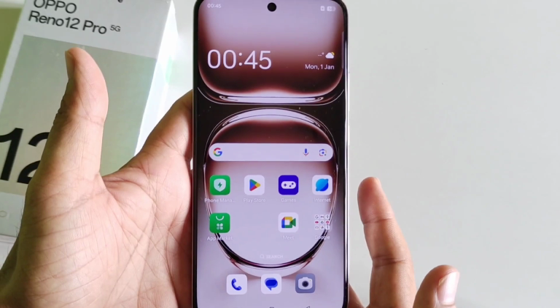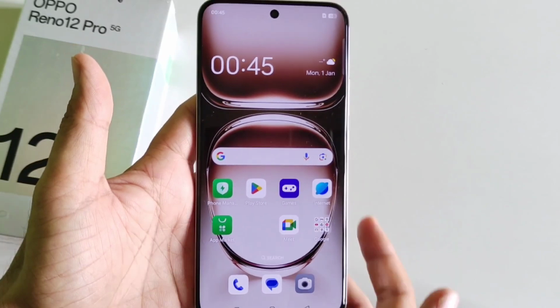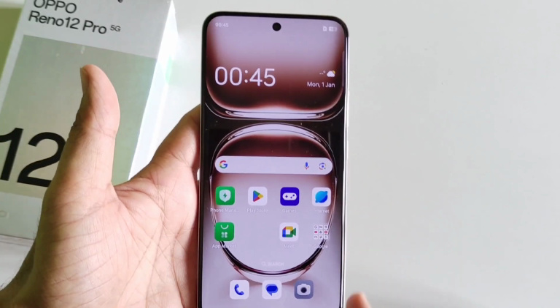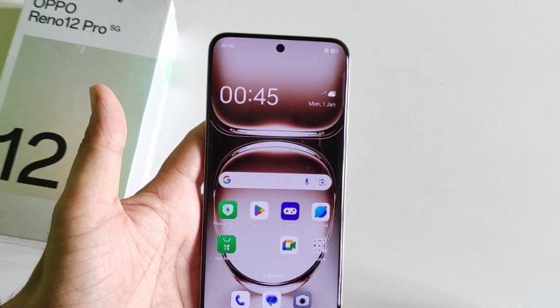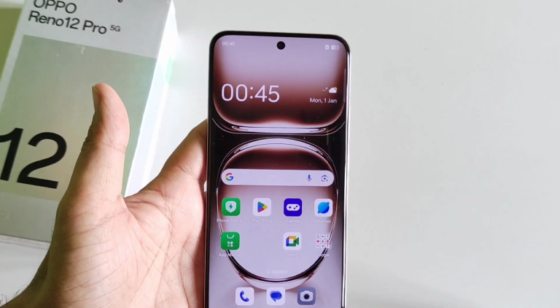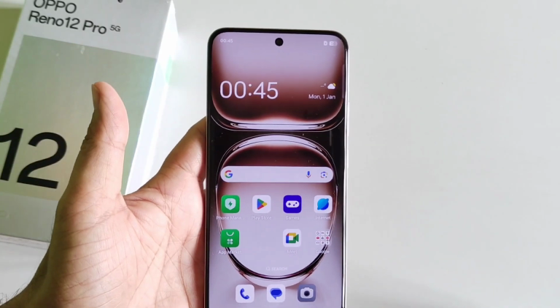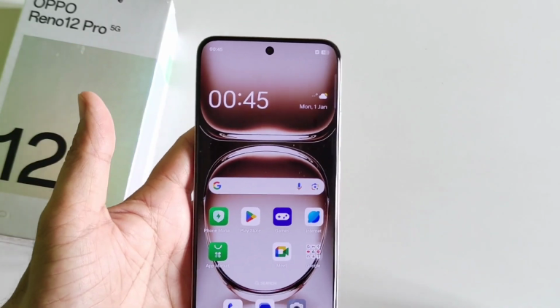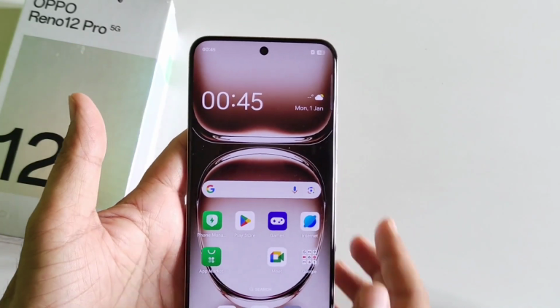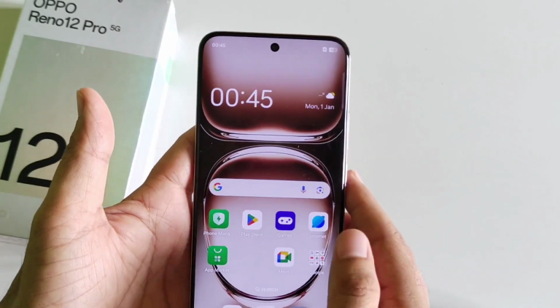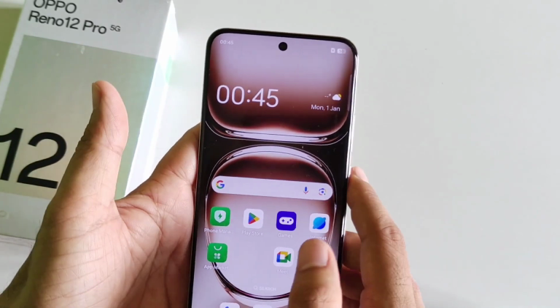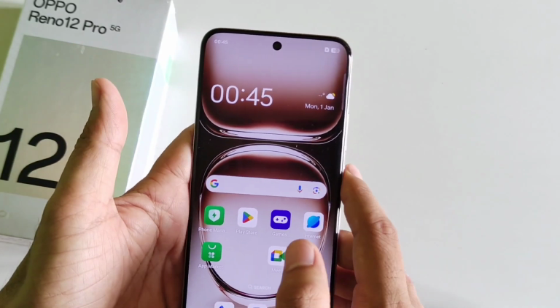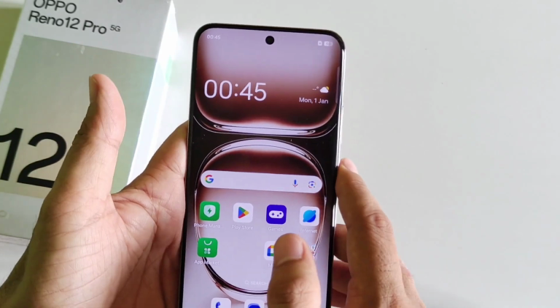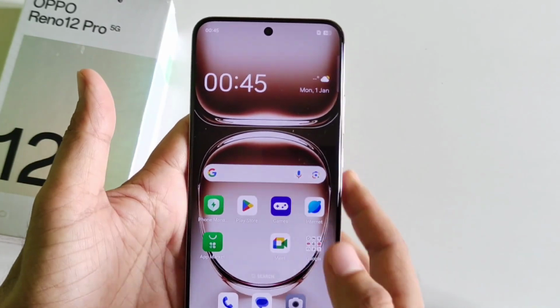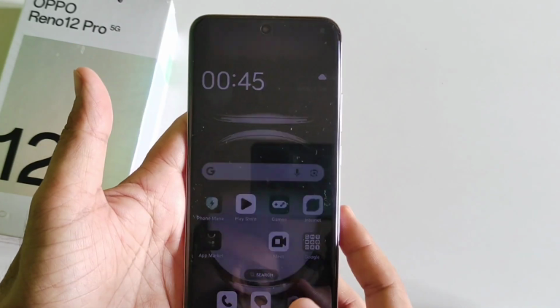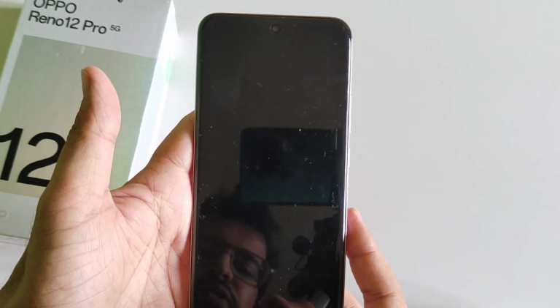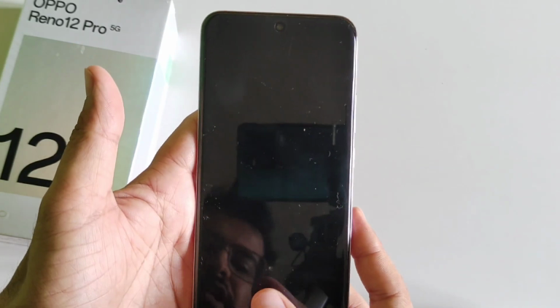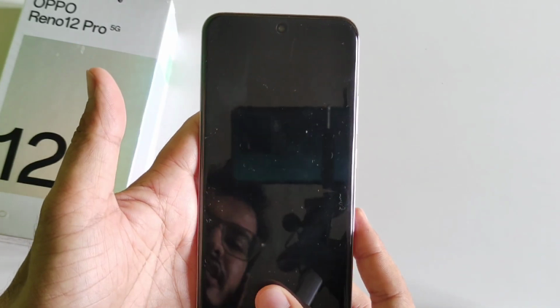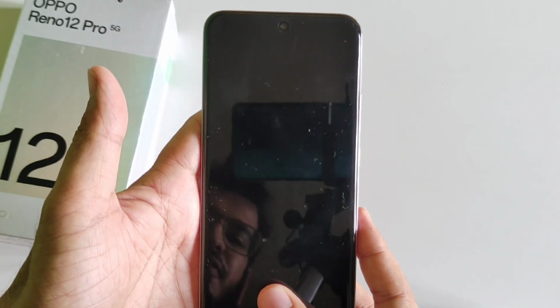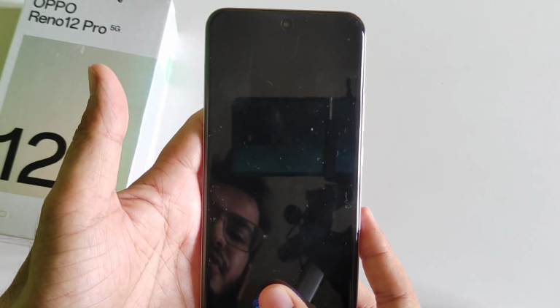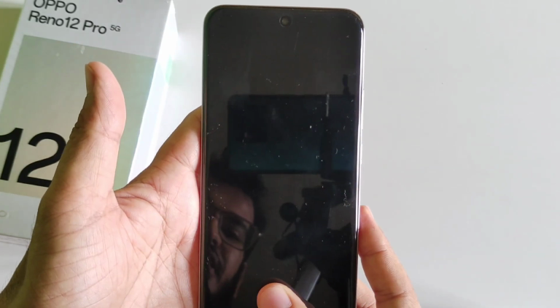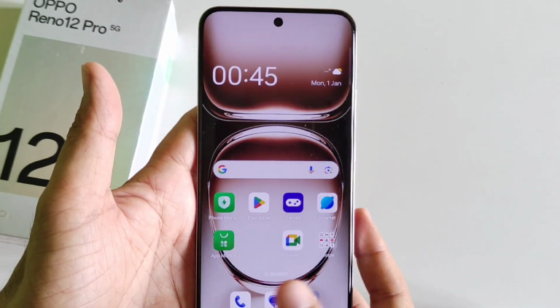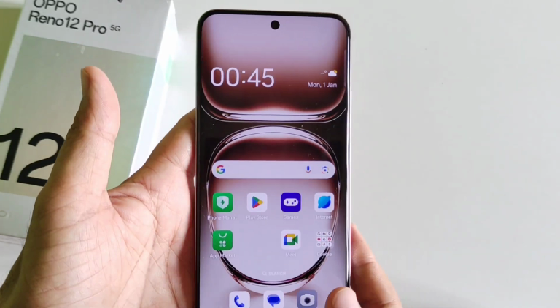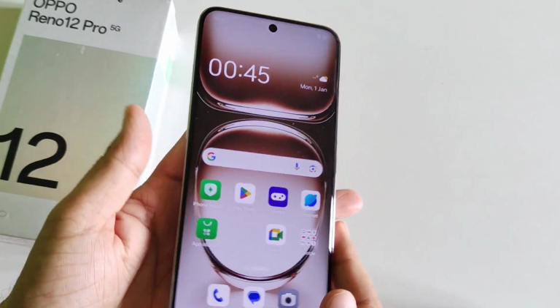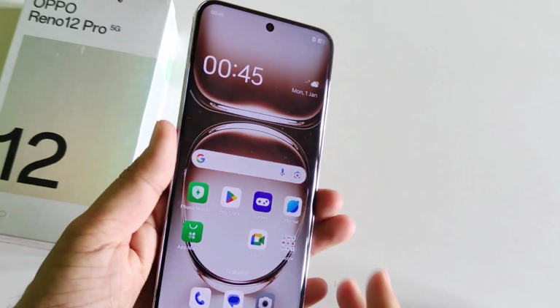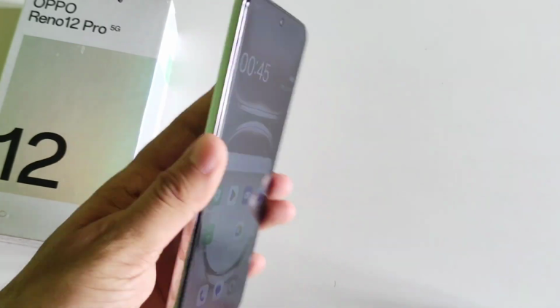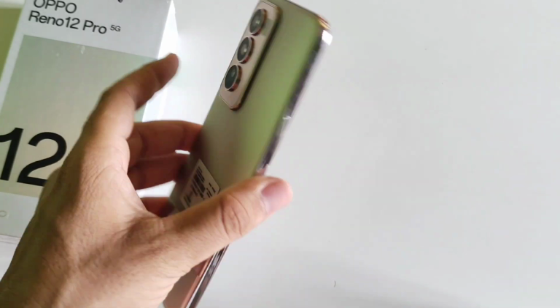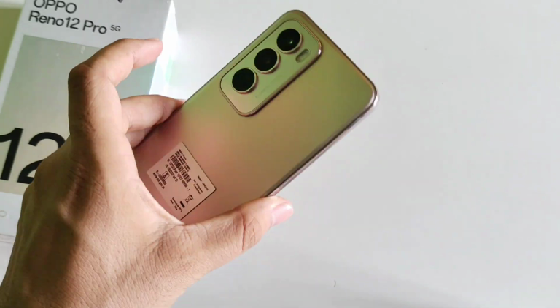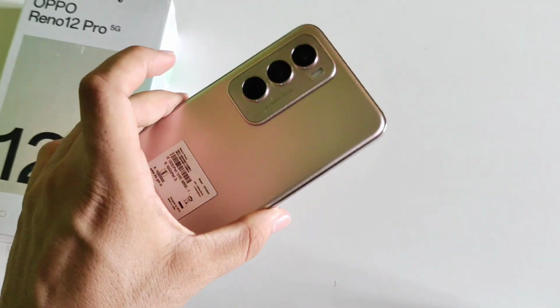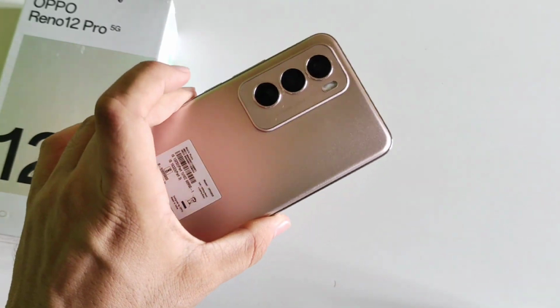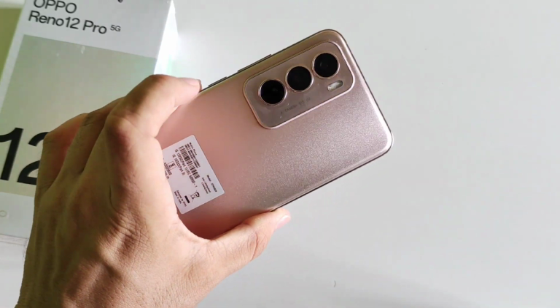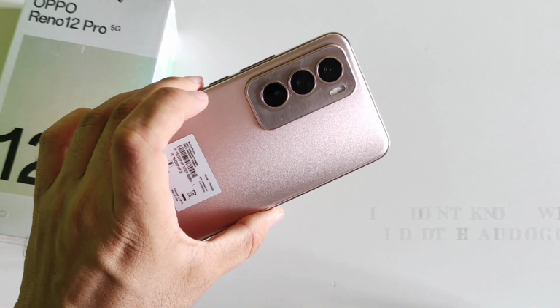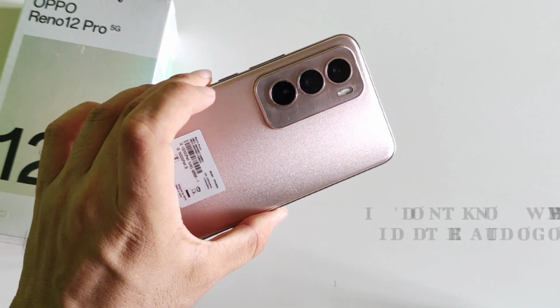Now whenever your phone is locked, simply tap it on the sensor and it will unlock your smartphone. That's how you can set your fingerprint lock.